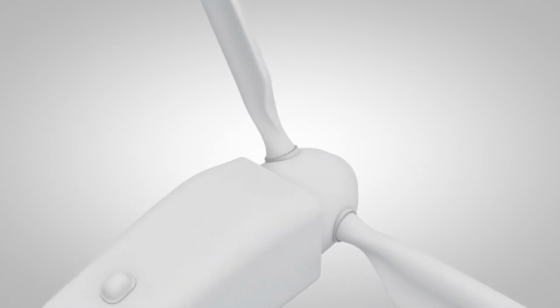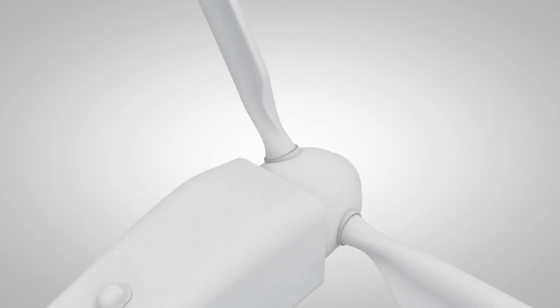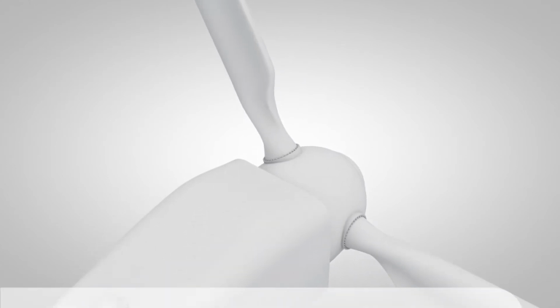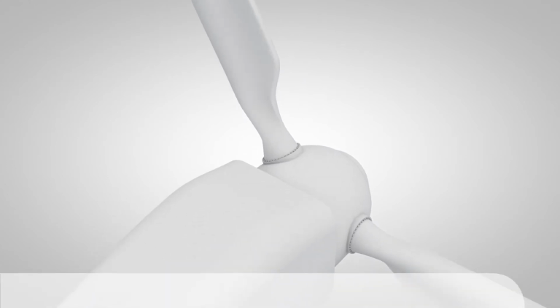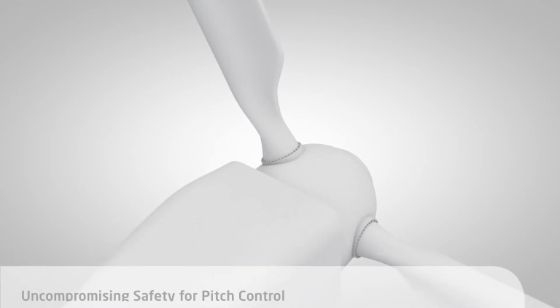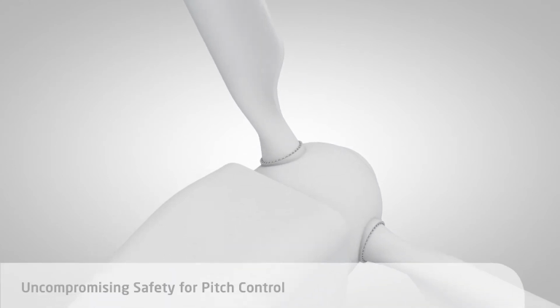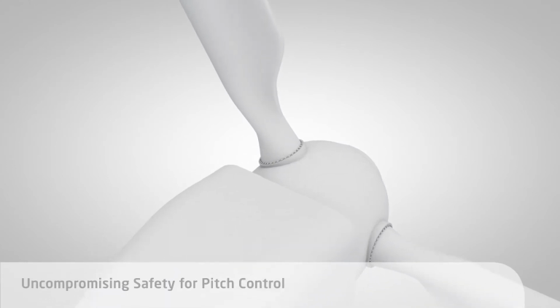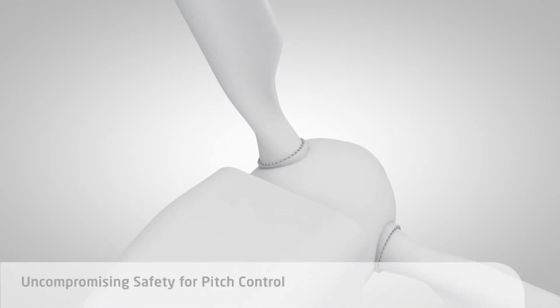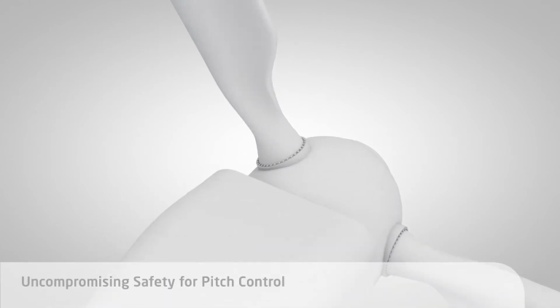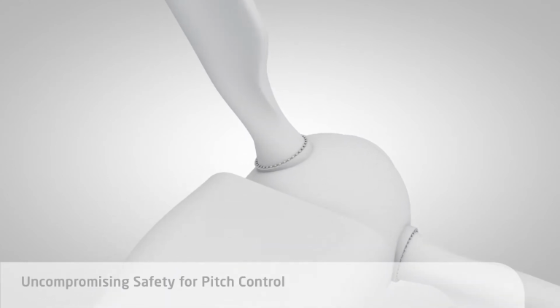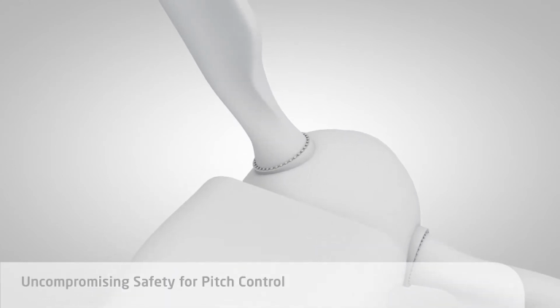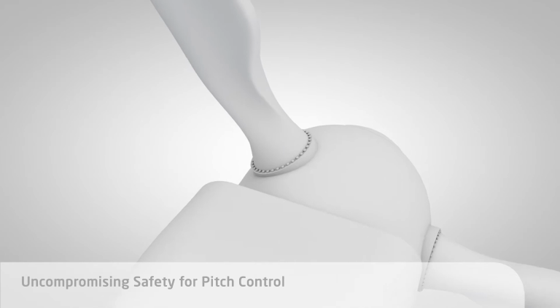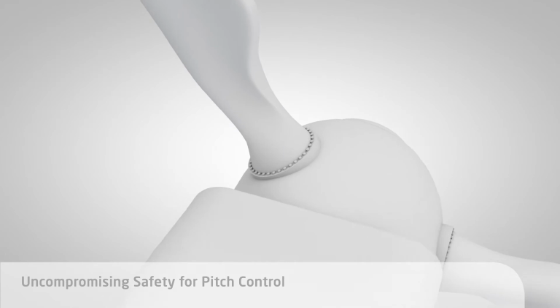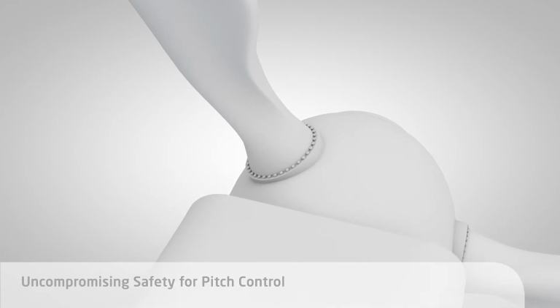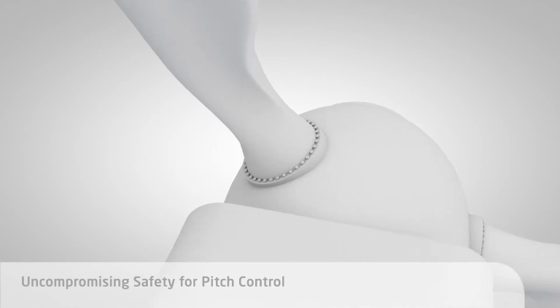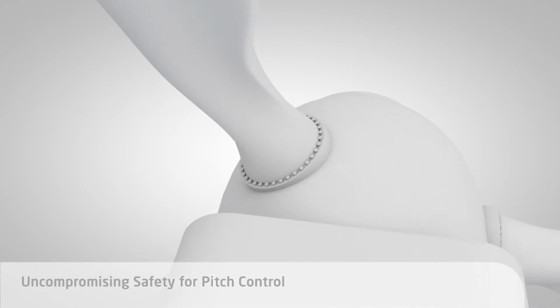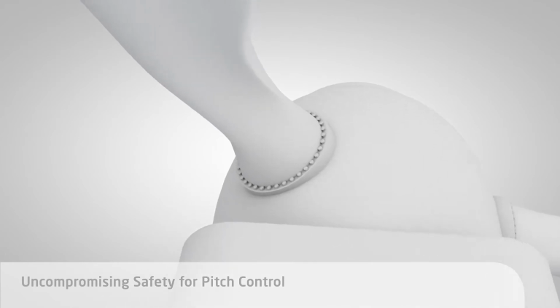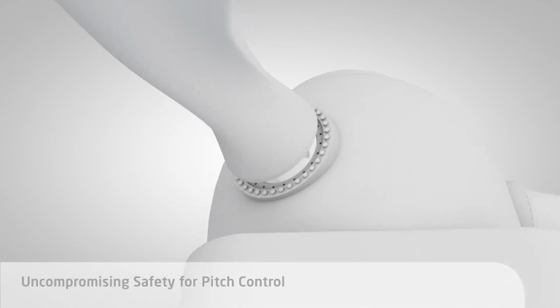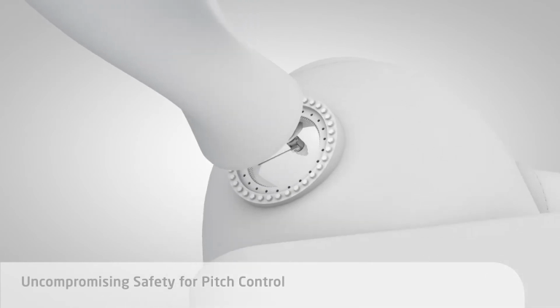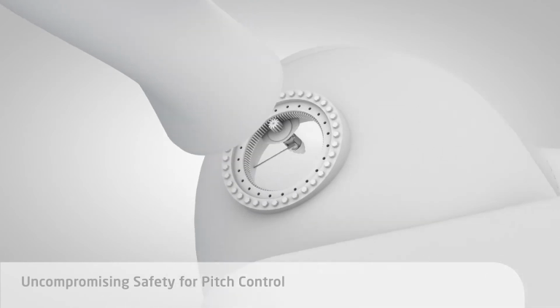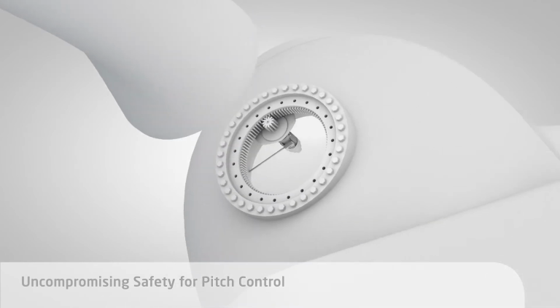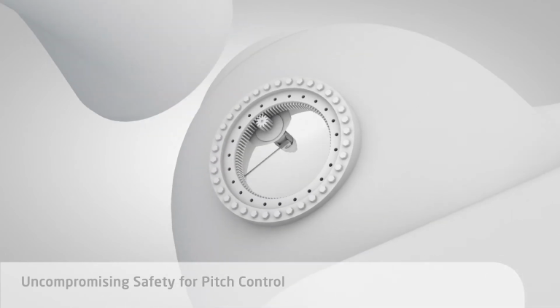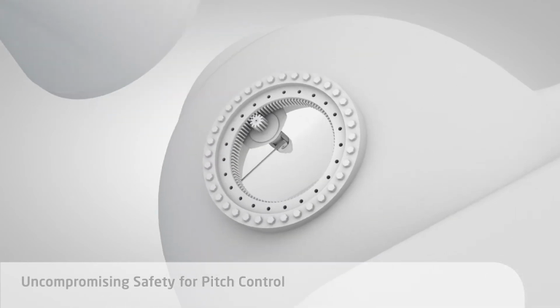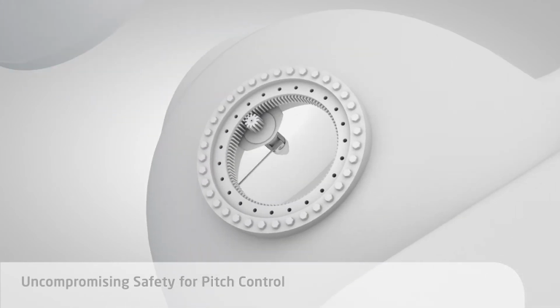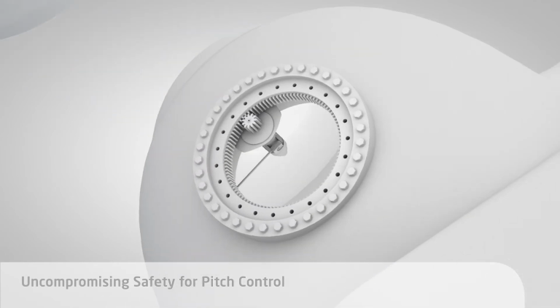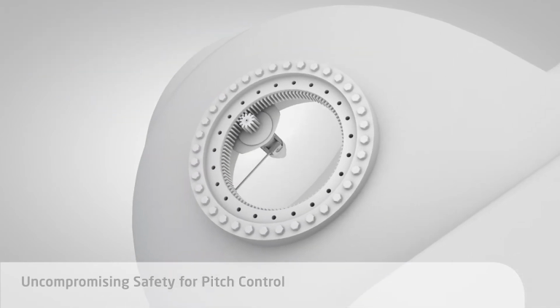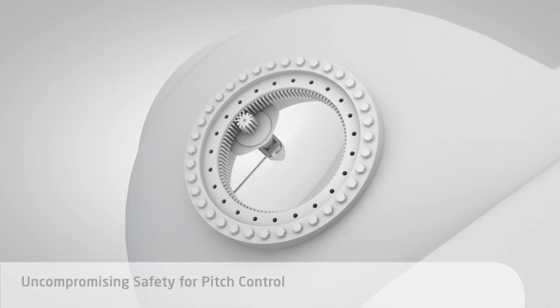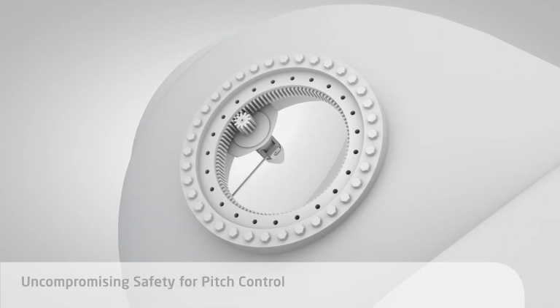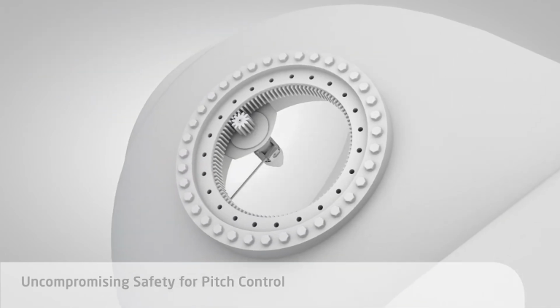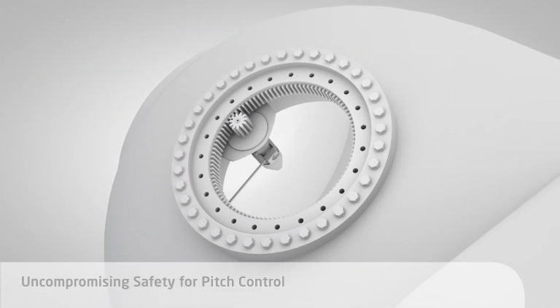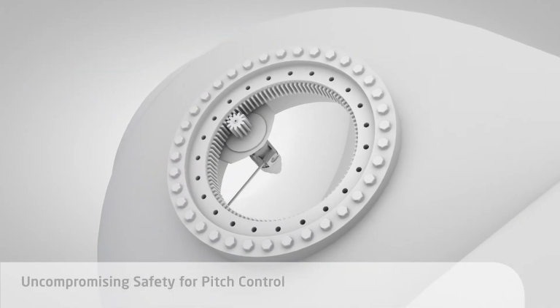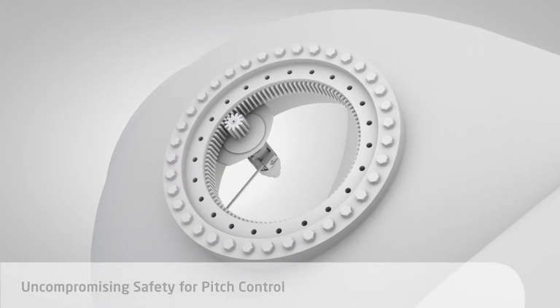They place your rotors optimally in the wind and ensure exact and reliable pitch control.